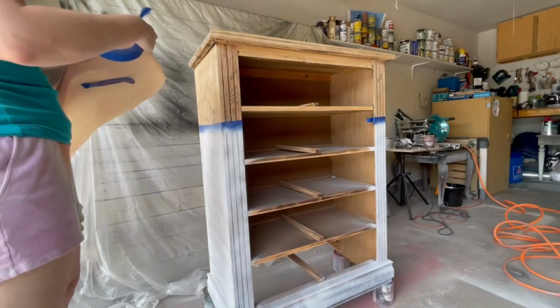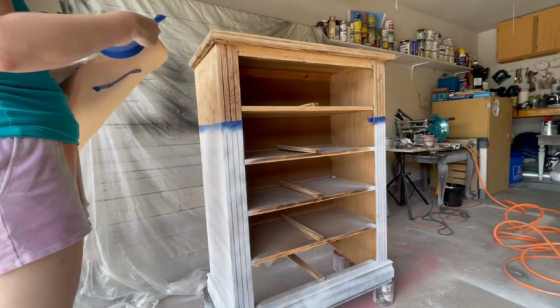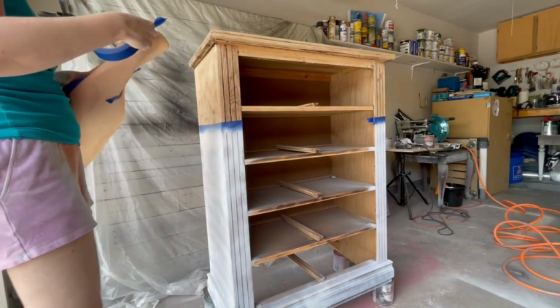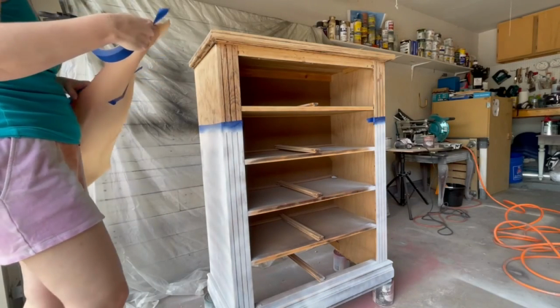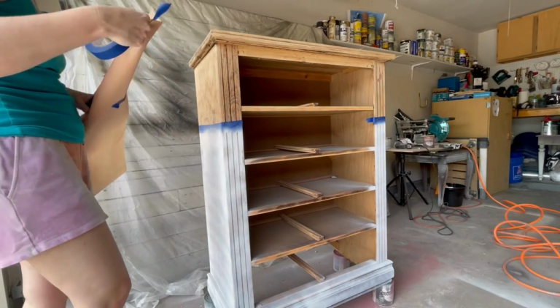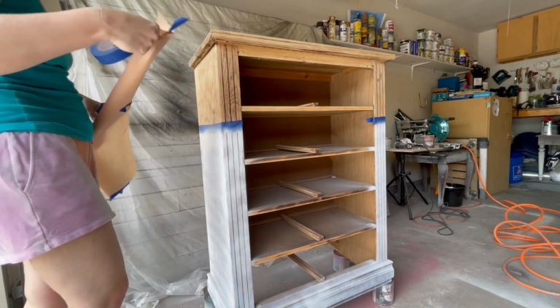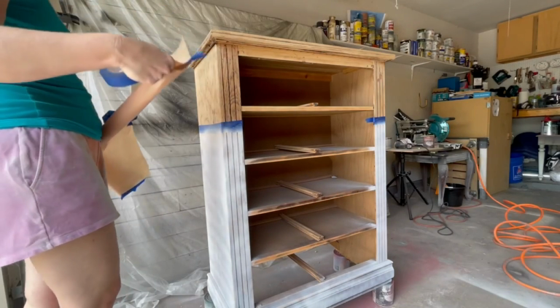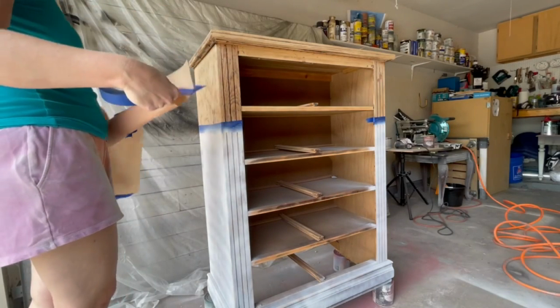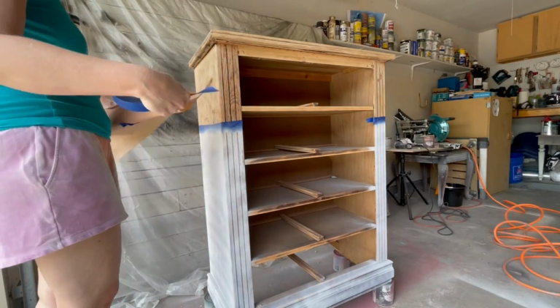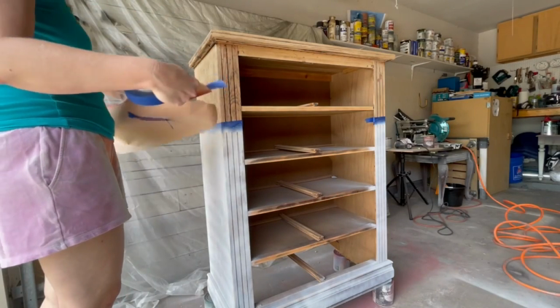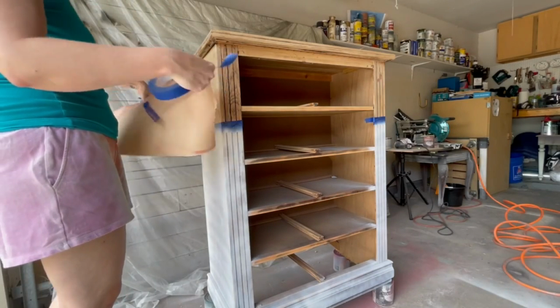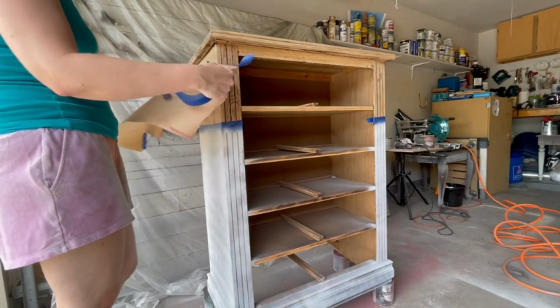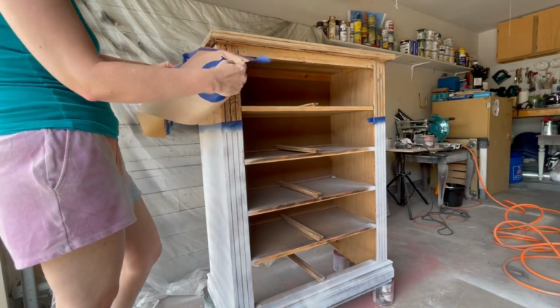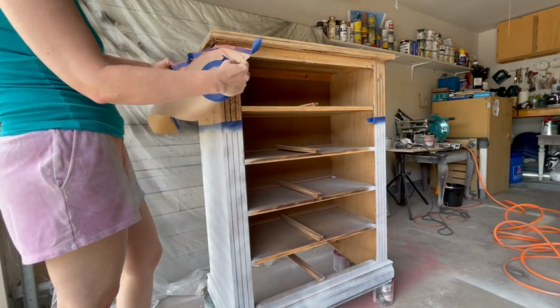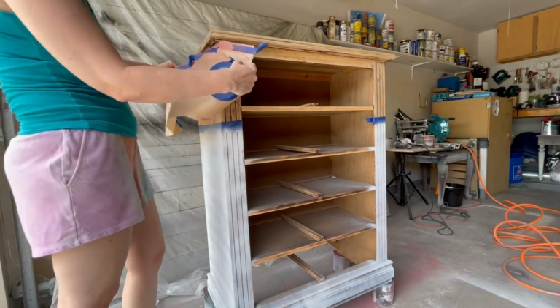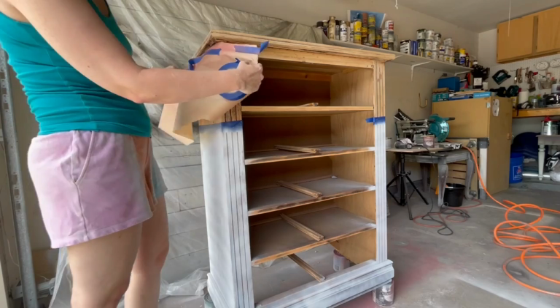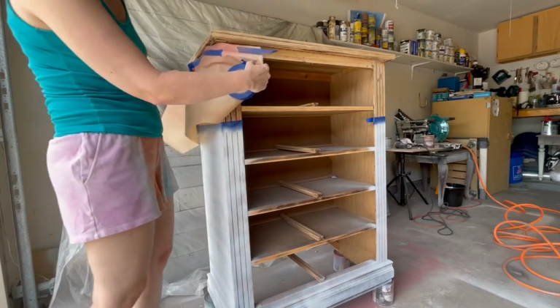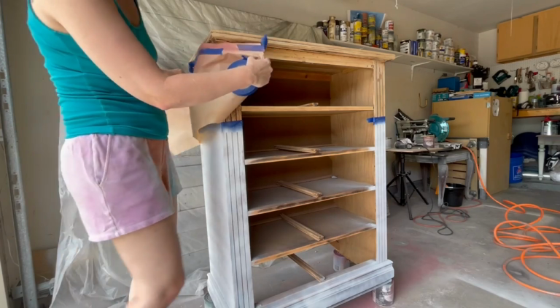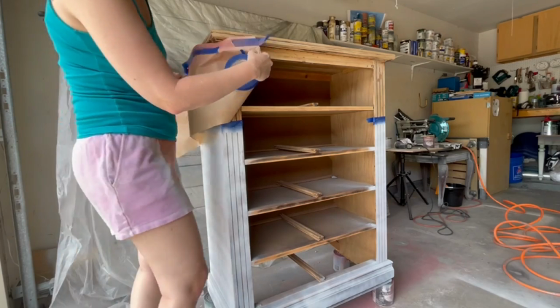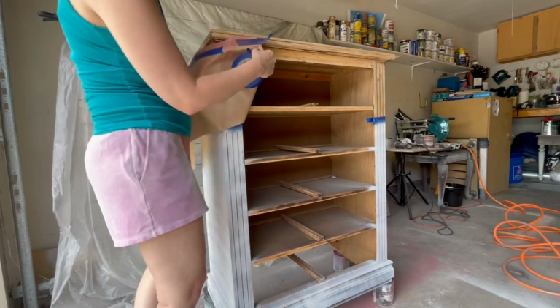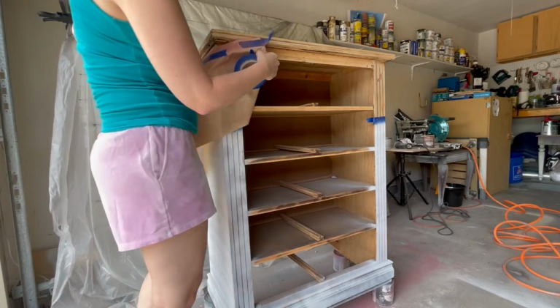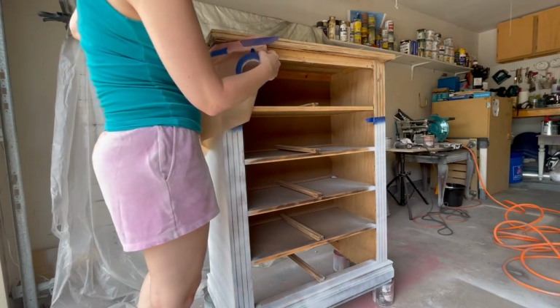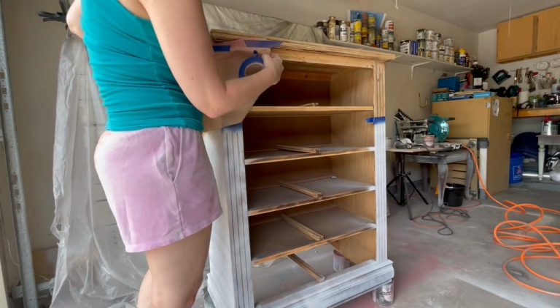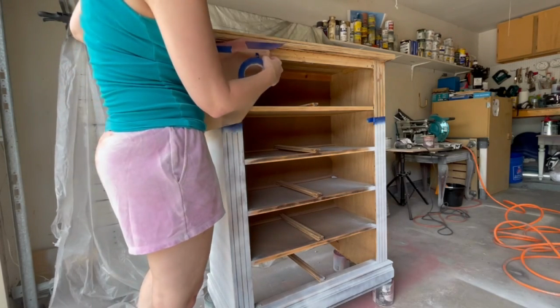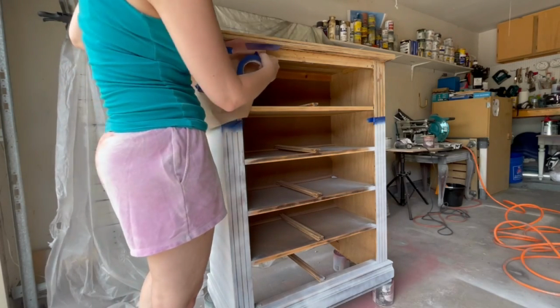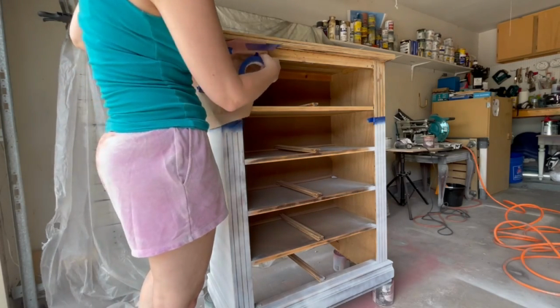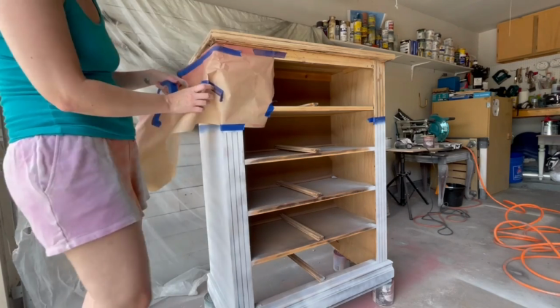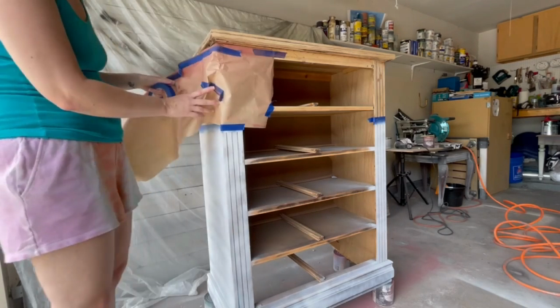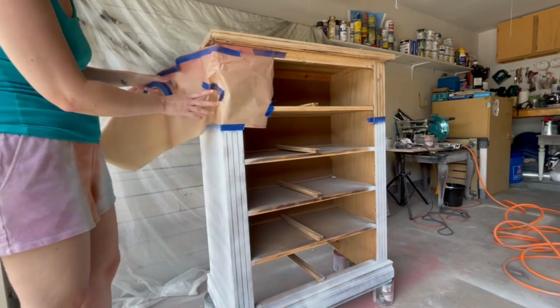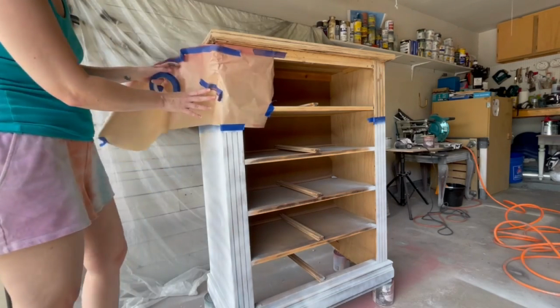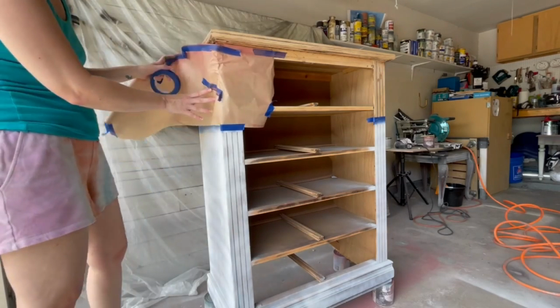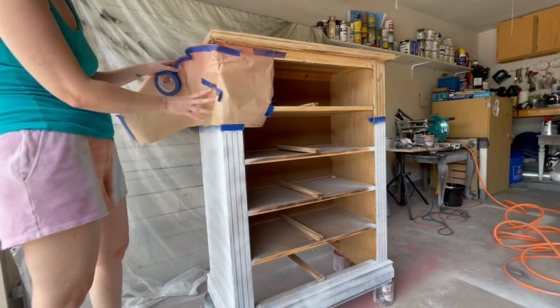My primer is dry but before I paint I have to cover up the natural wood so I don't get any overspray on it.